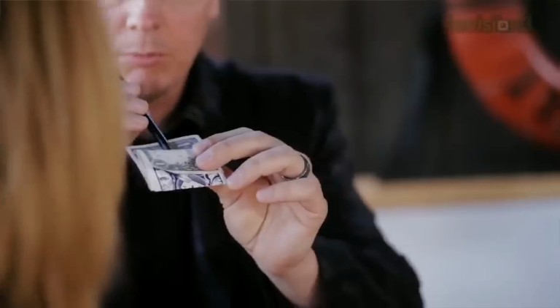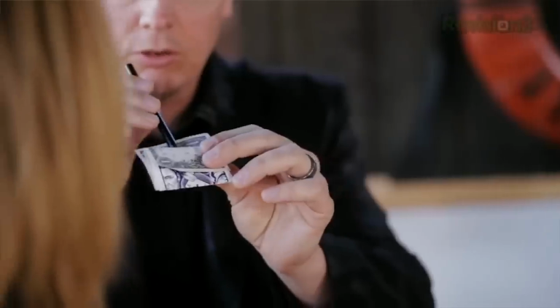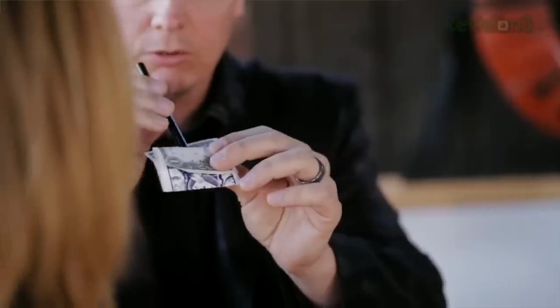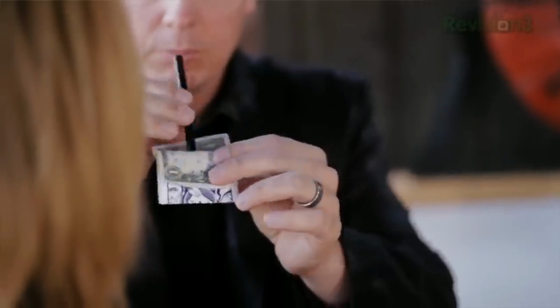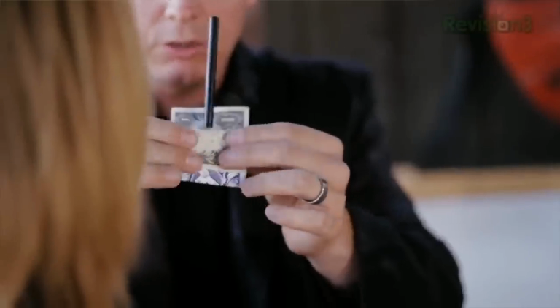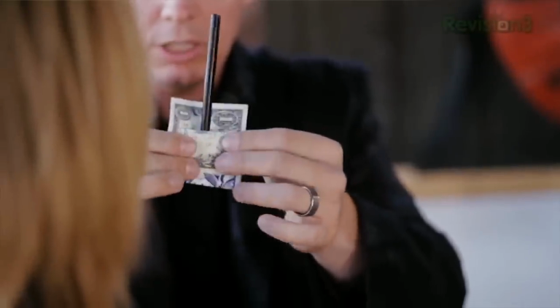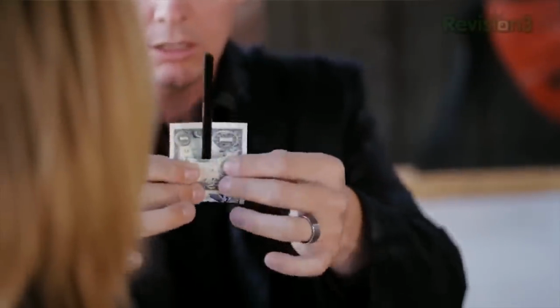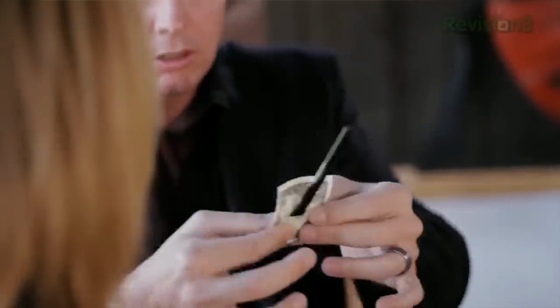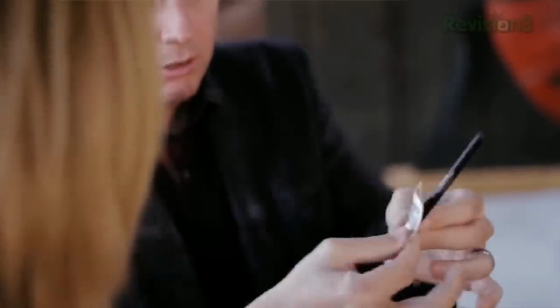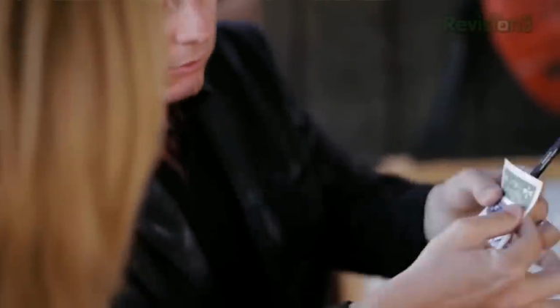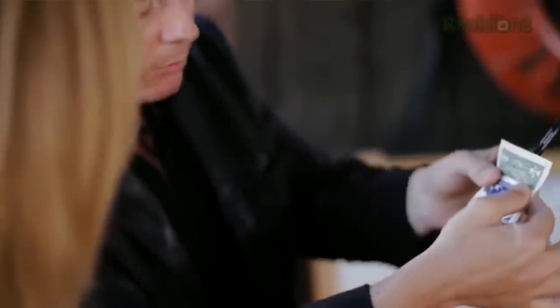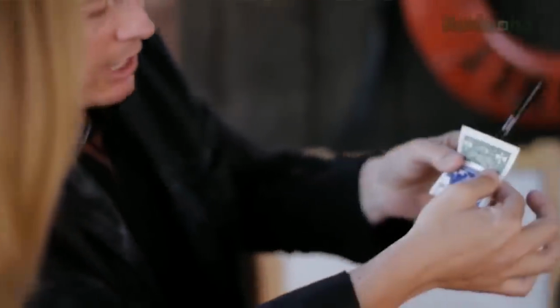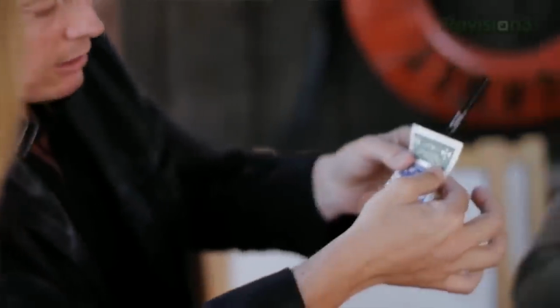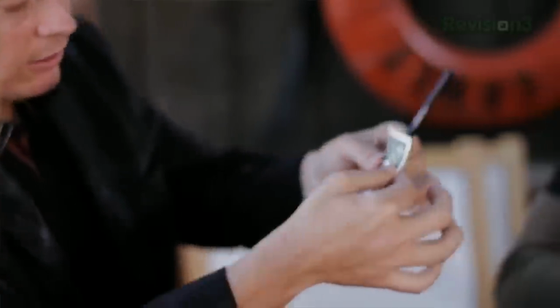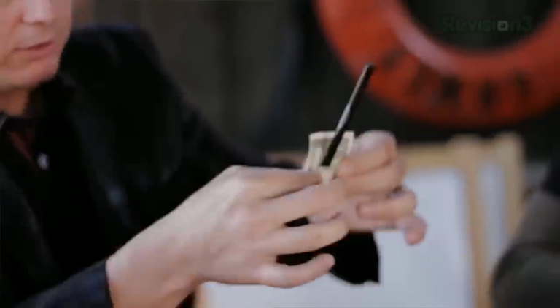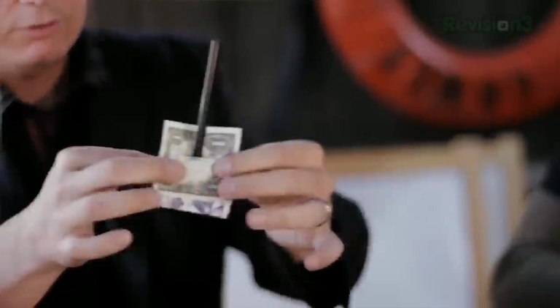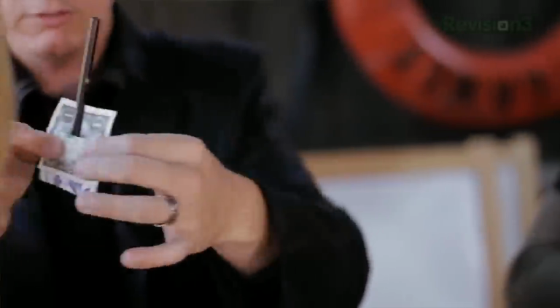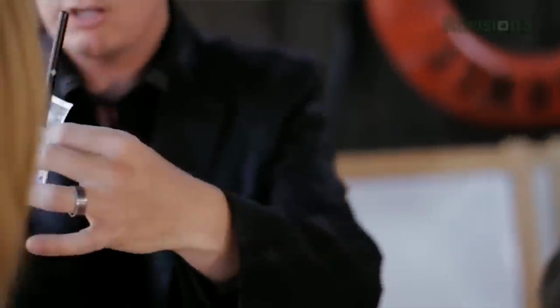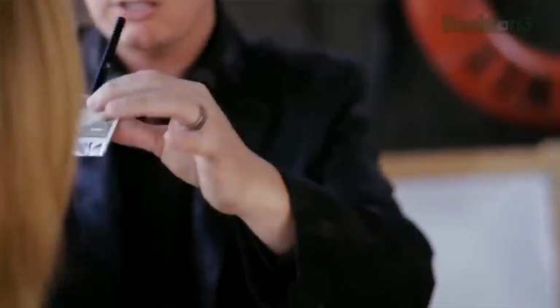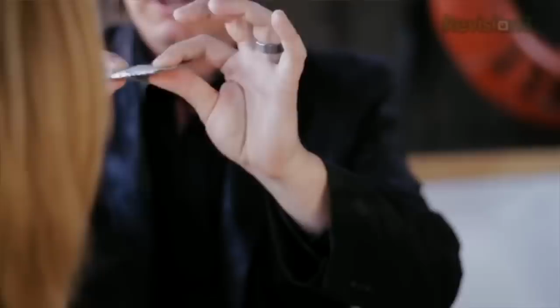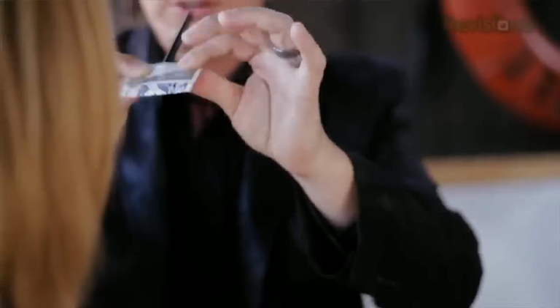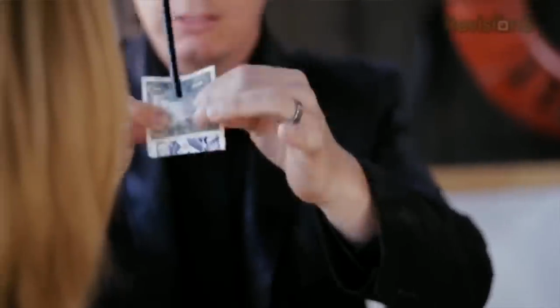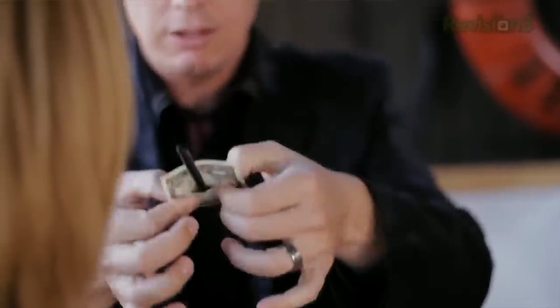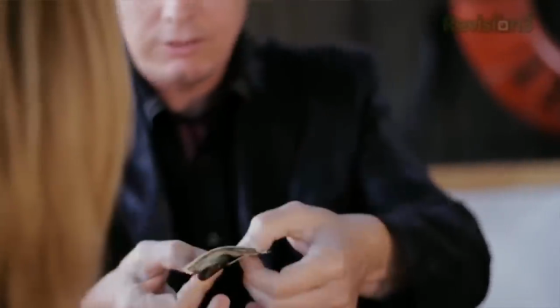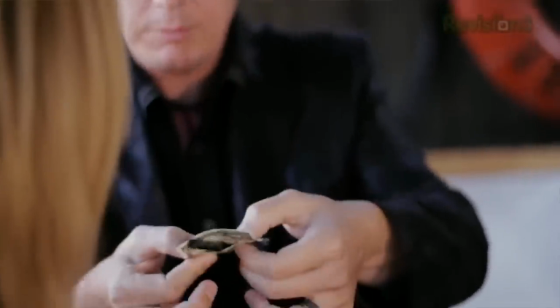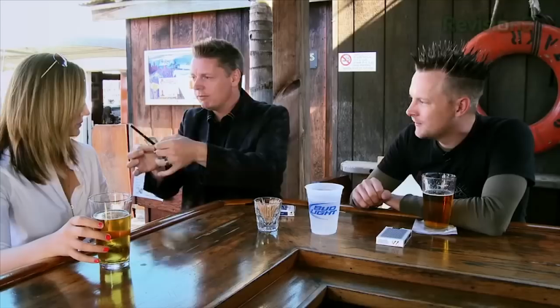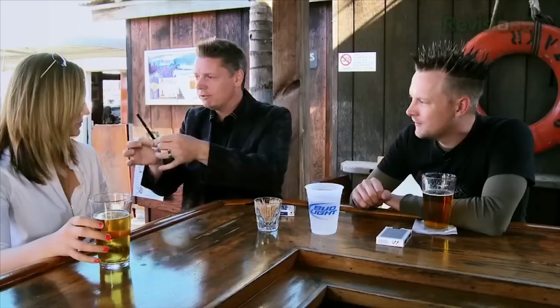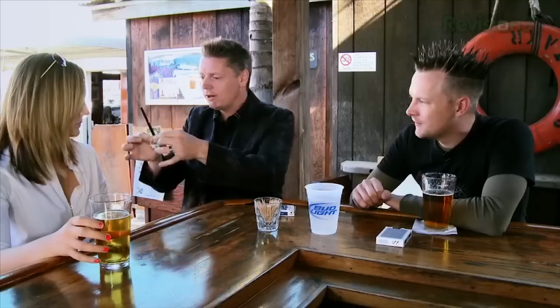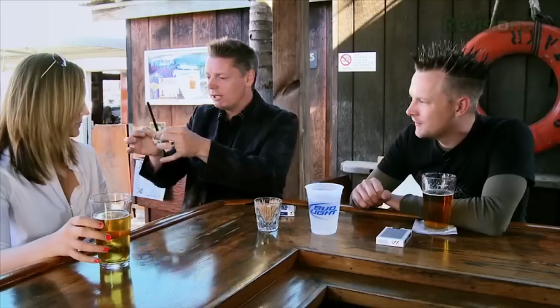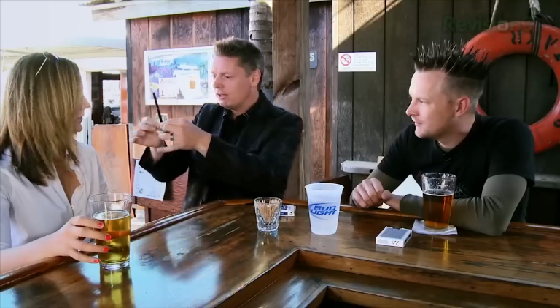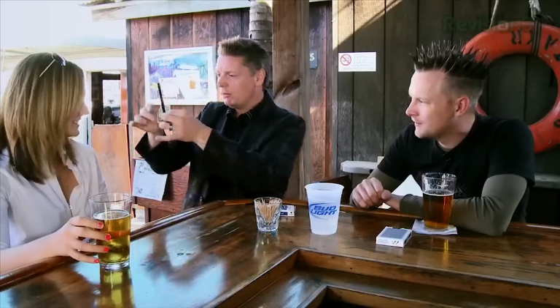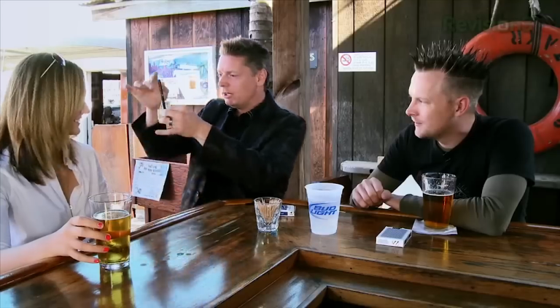The pencil goes through, the pen goes in. You can see the back, you can see the front, underneath, on top. Everything's square, right?